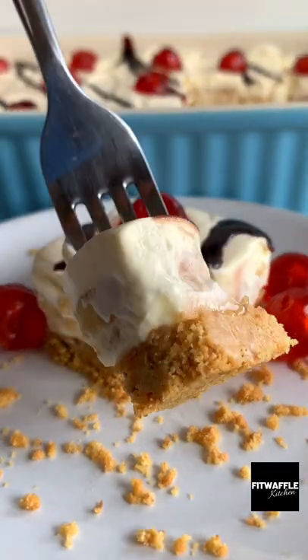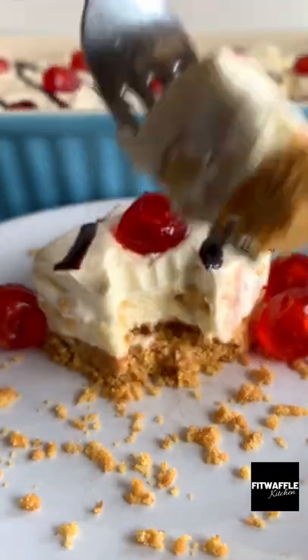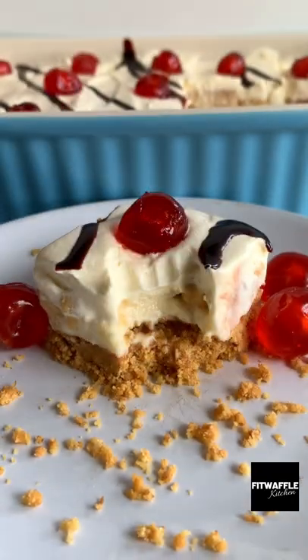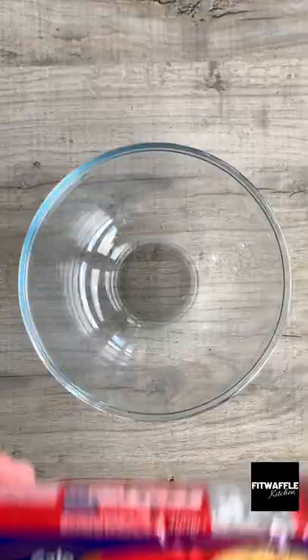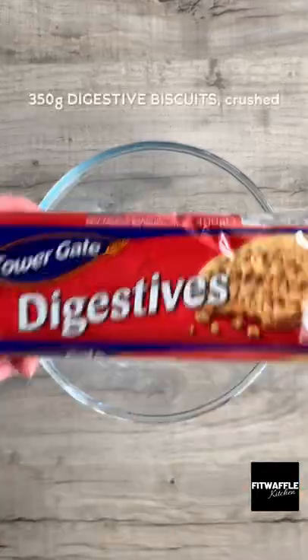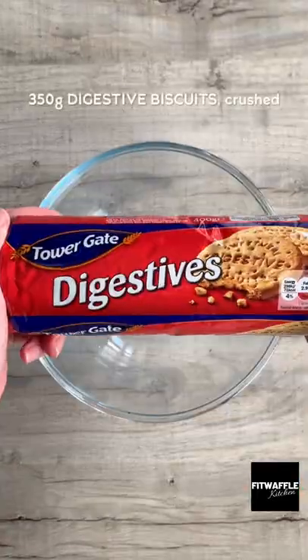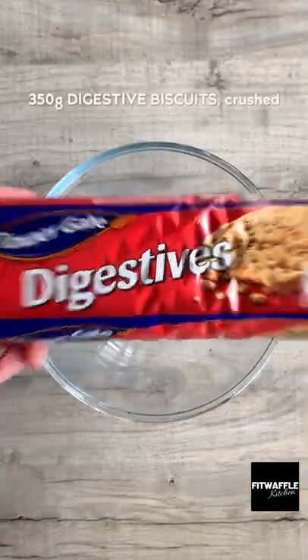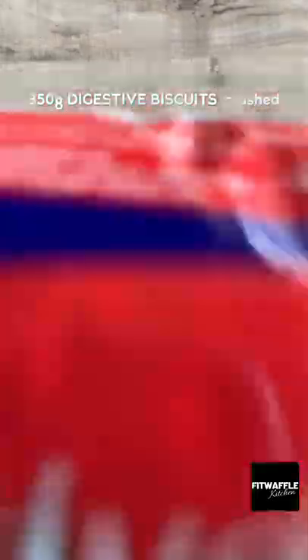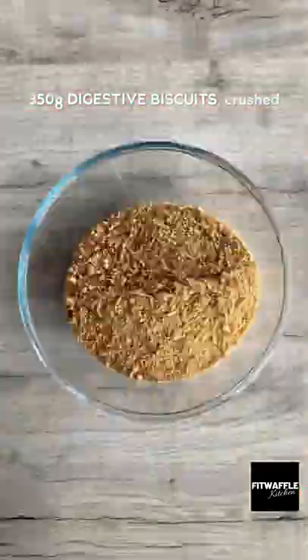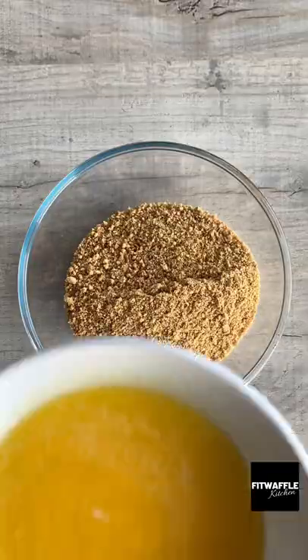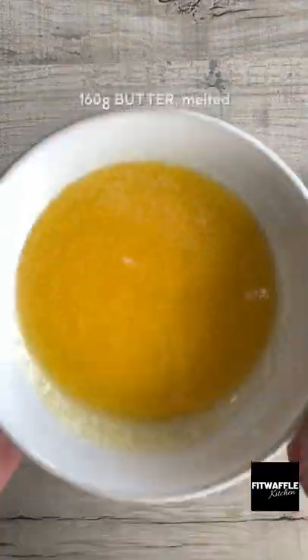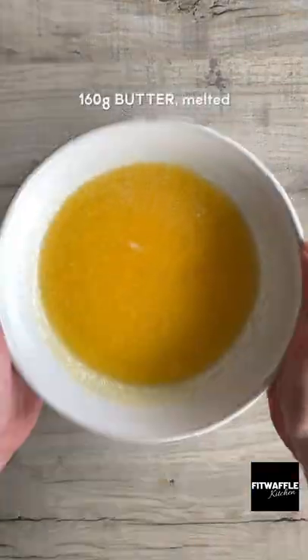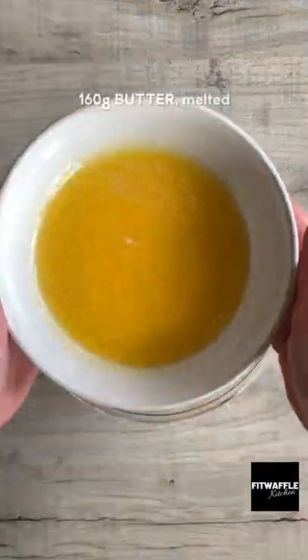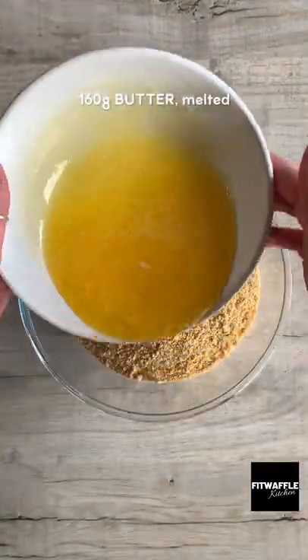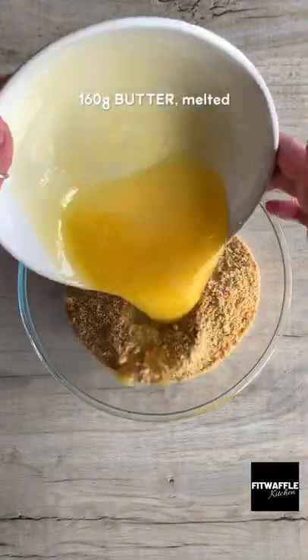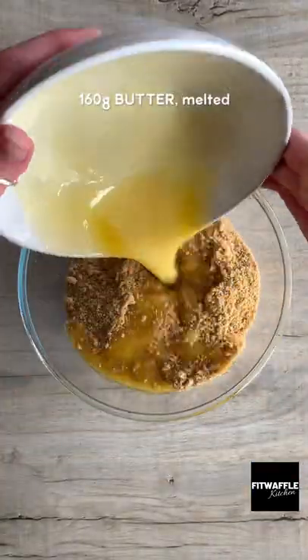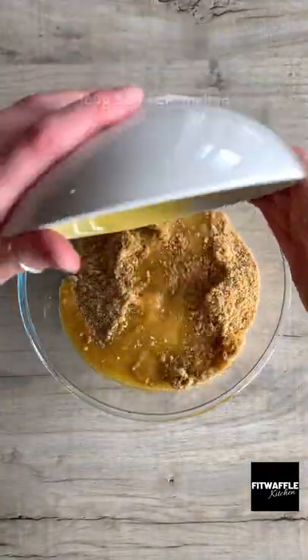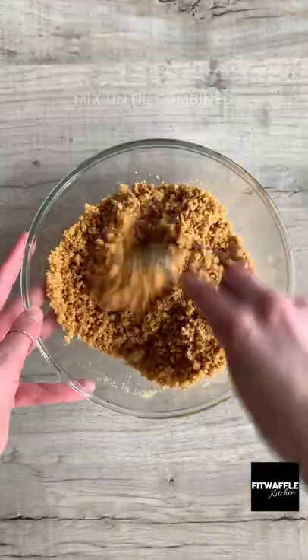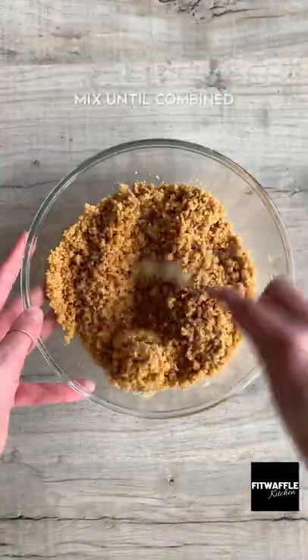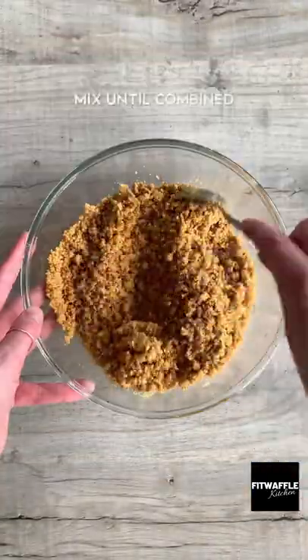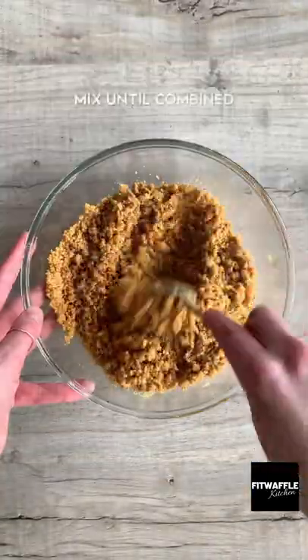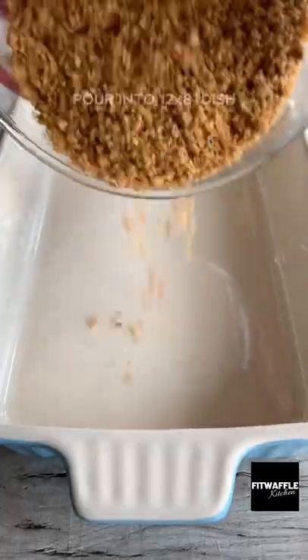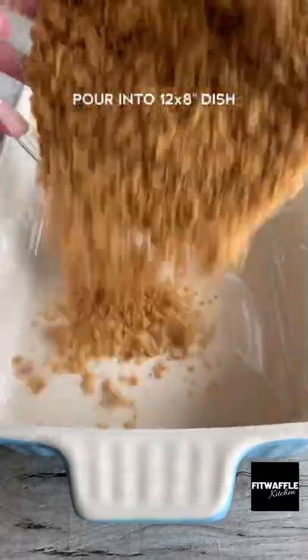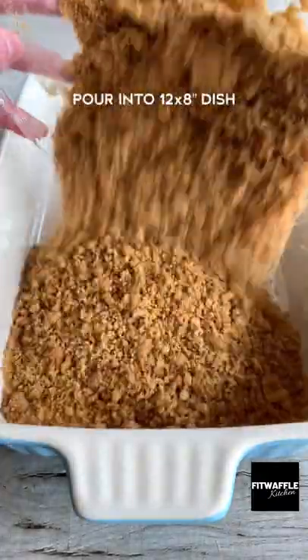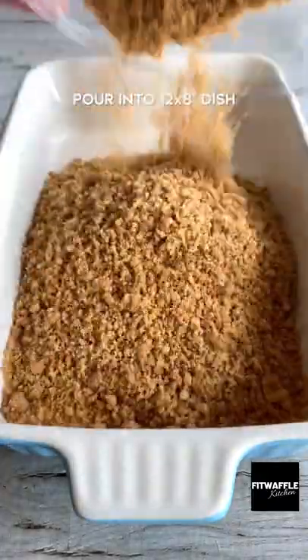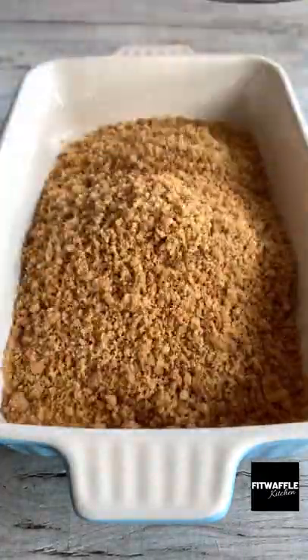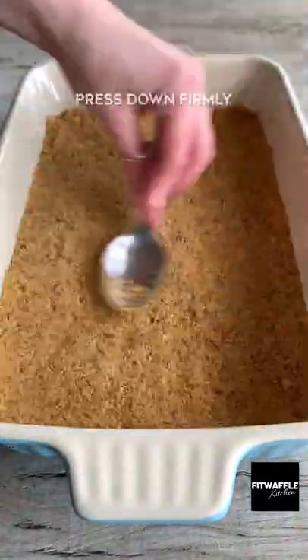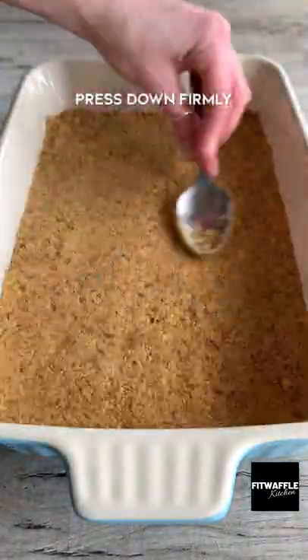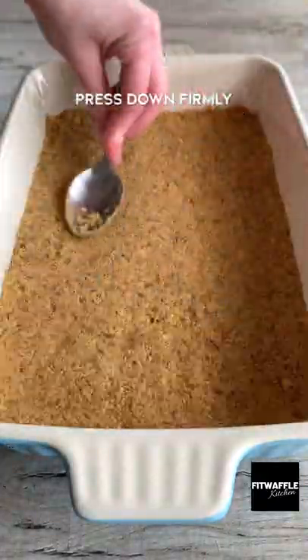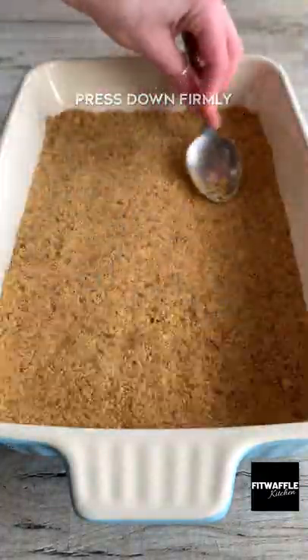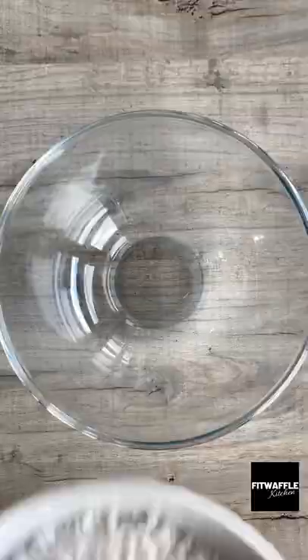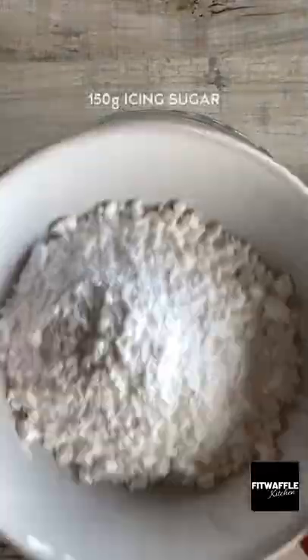Add crushed digestives and melted butter to a bowl and mix until combined. Then pour it into a dish and press down firmly.